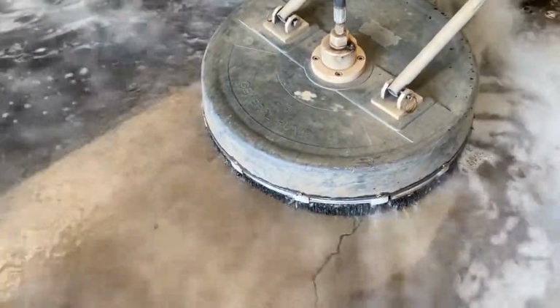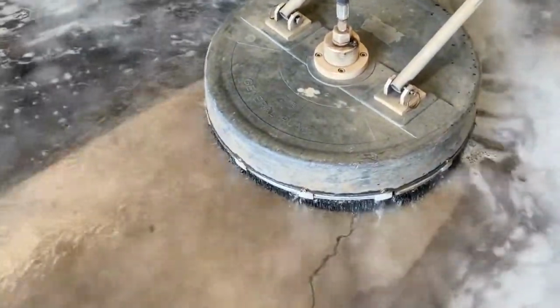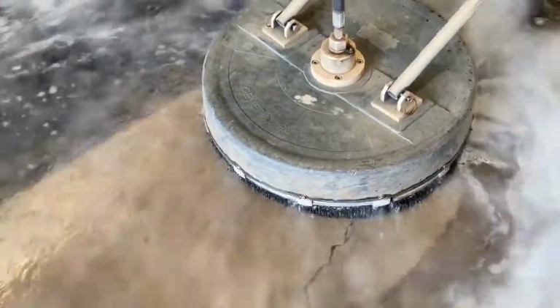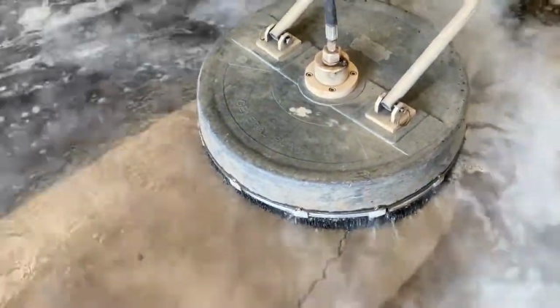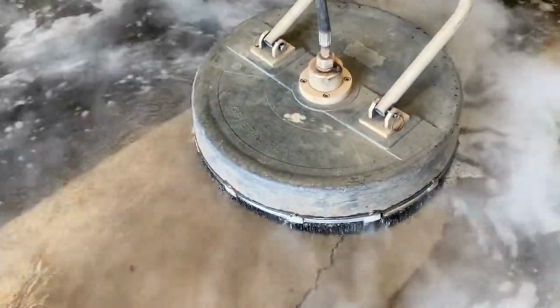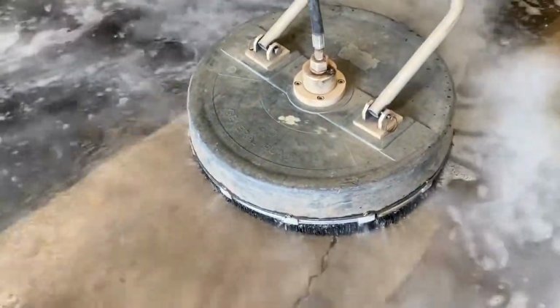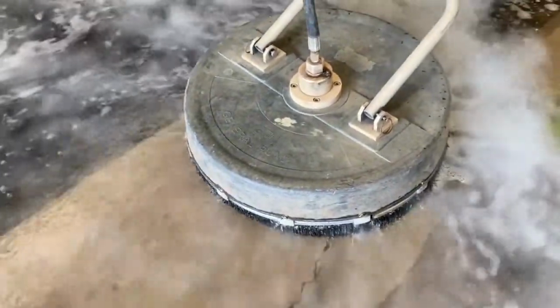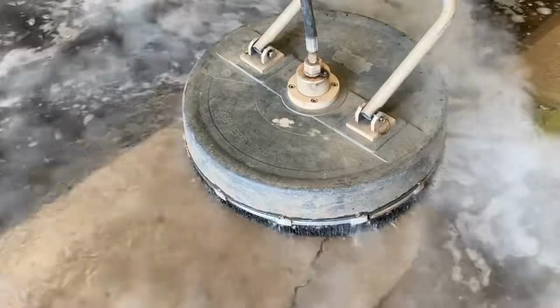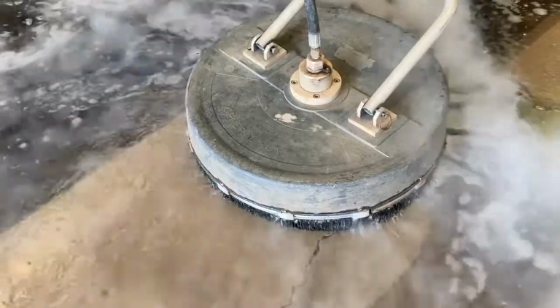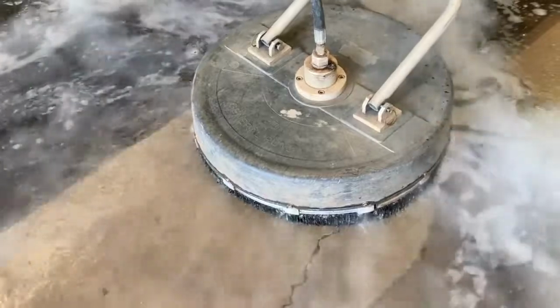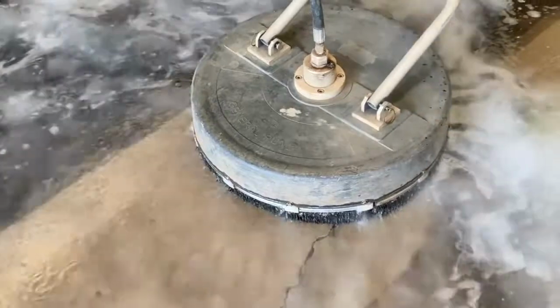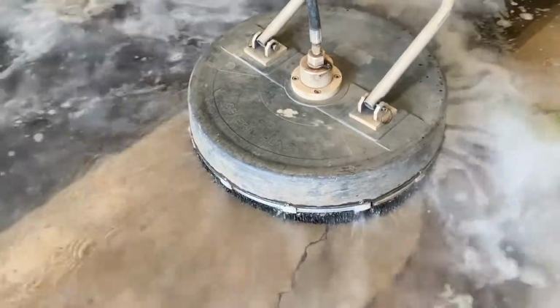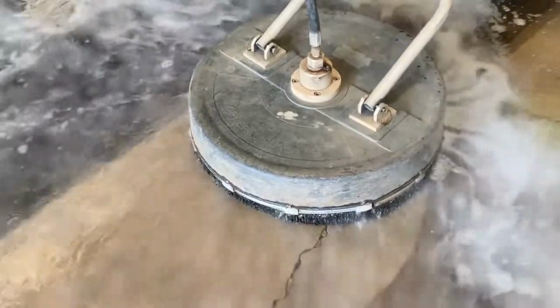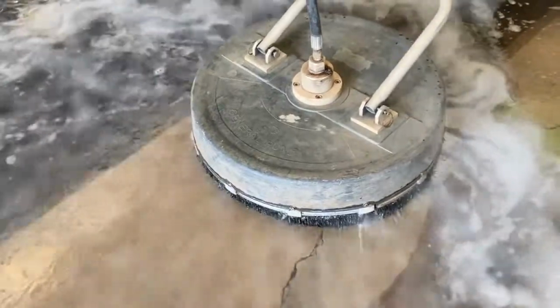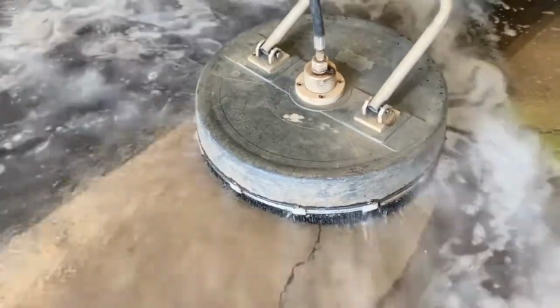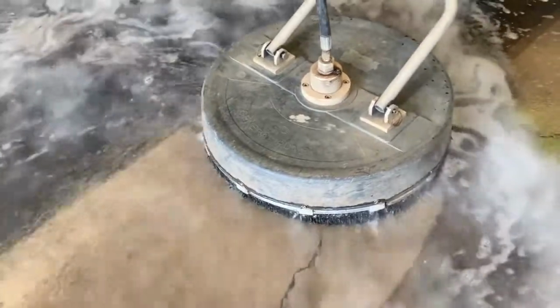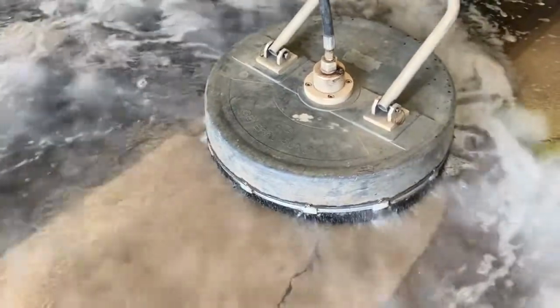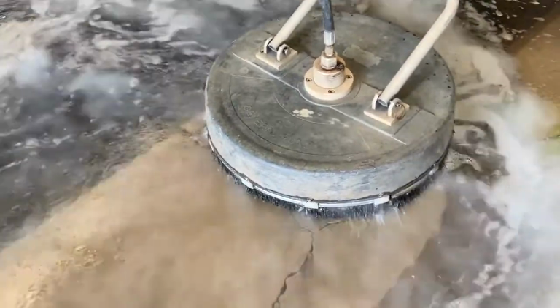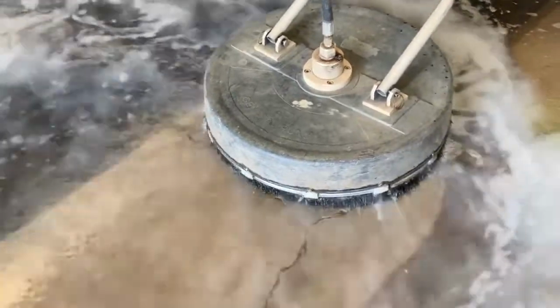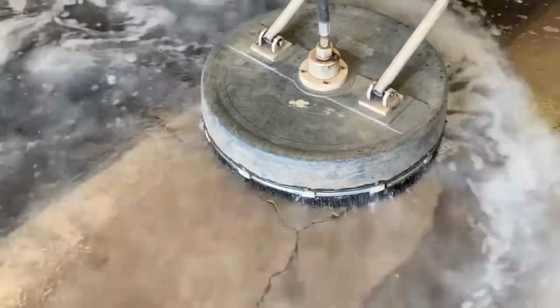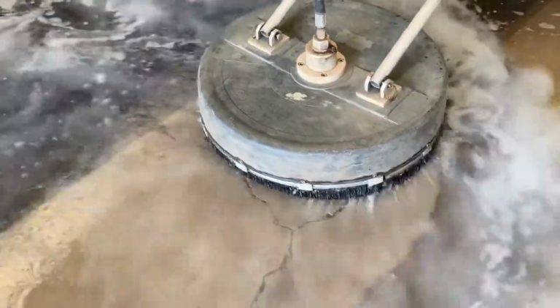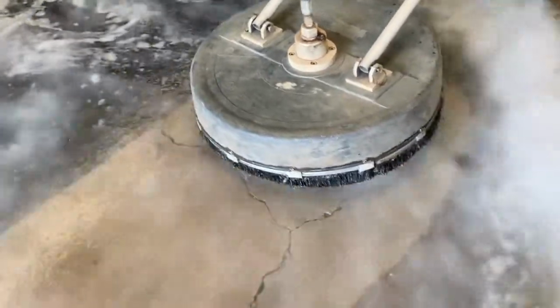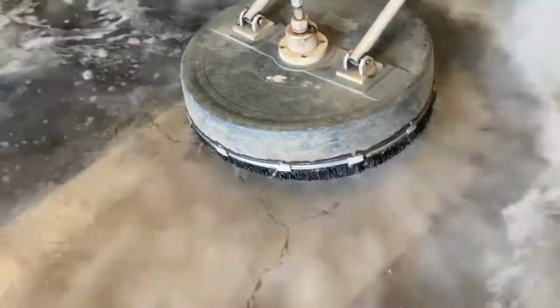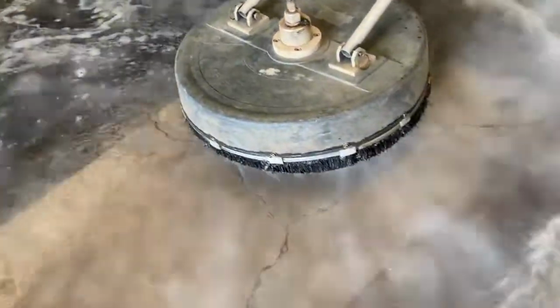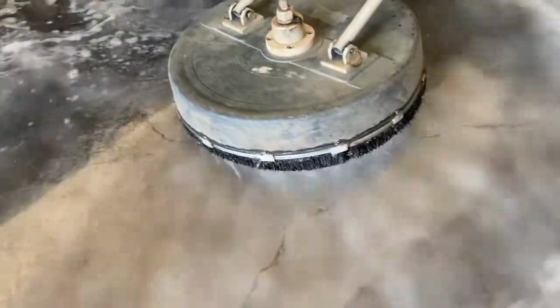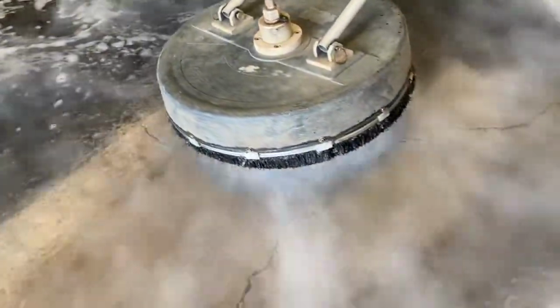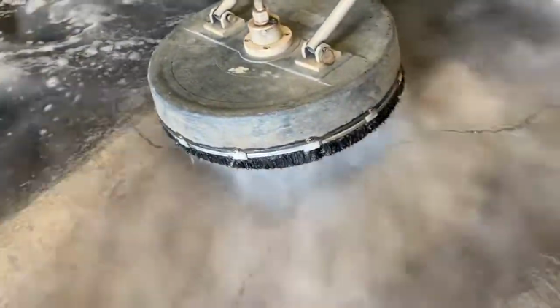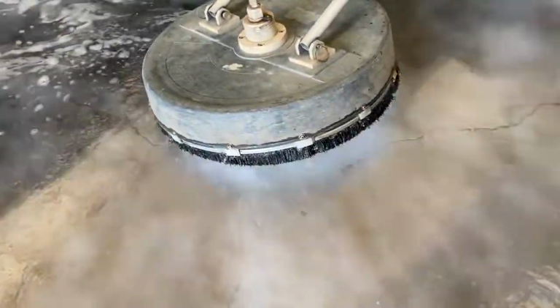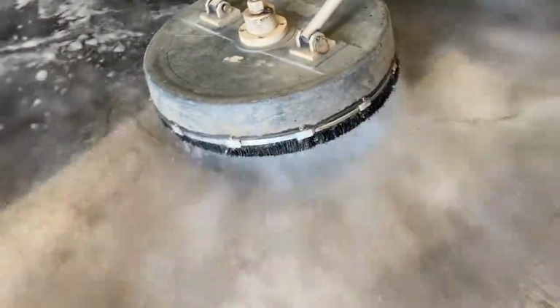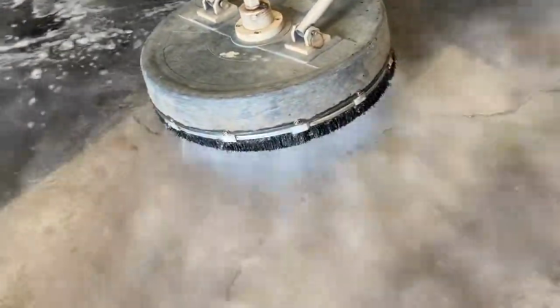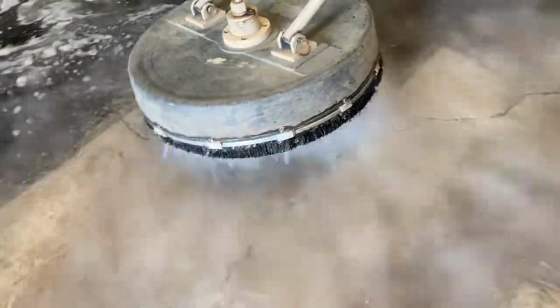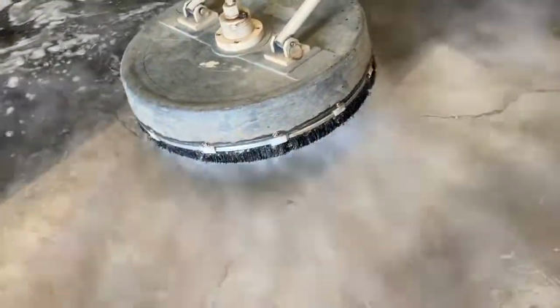Just tilt that — tilt it, tilt it, move that way.